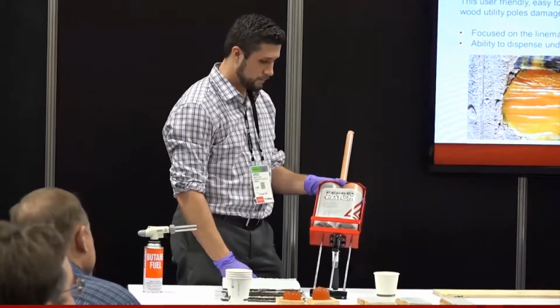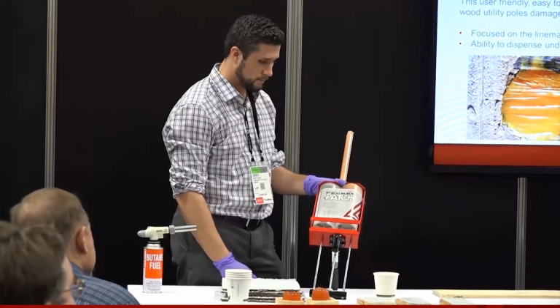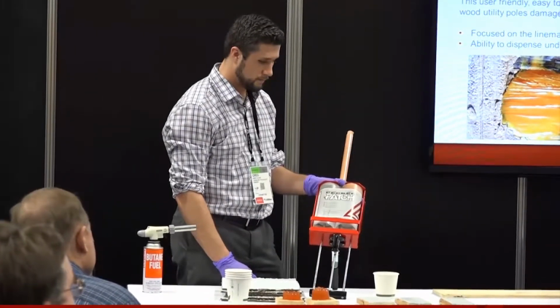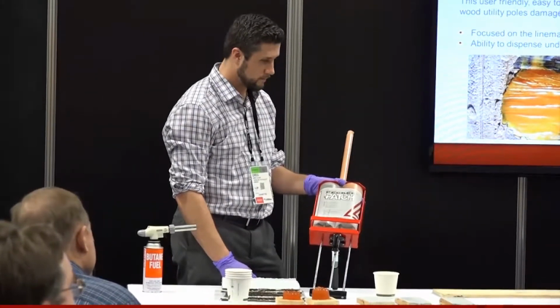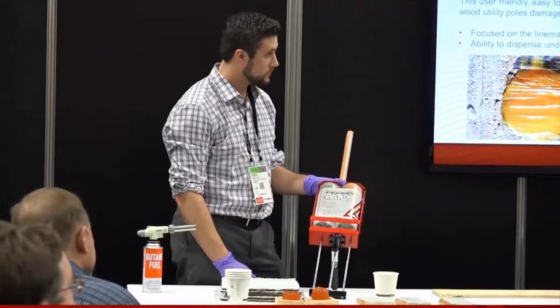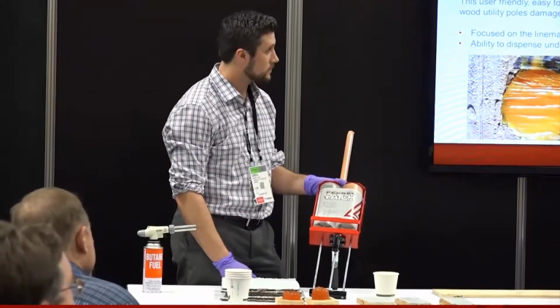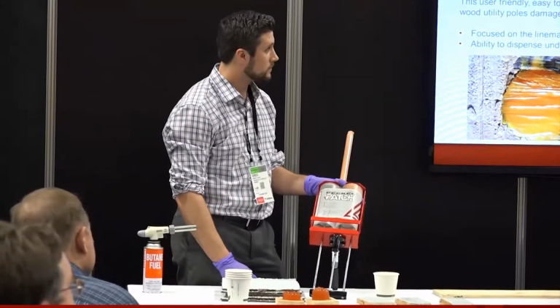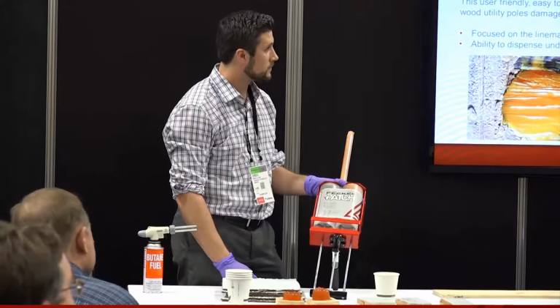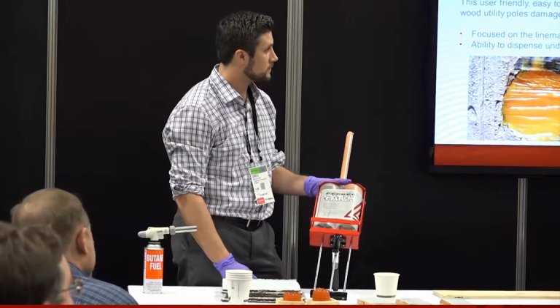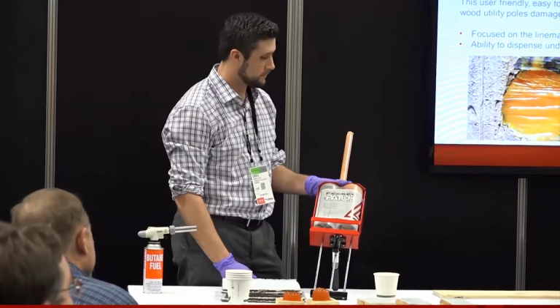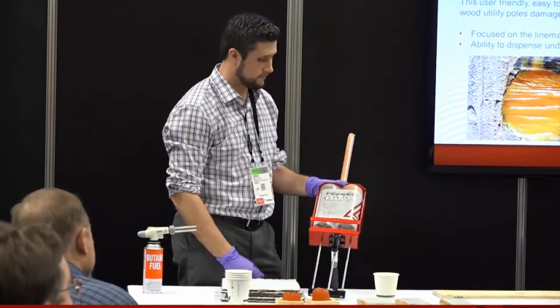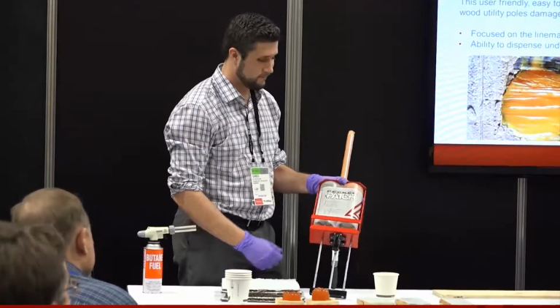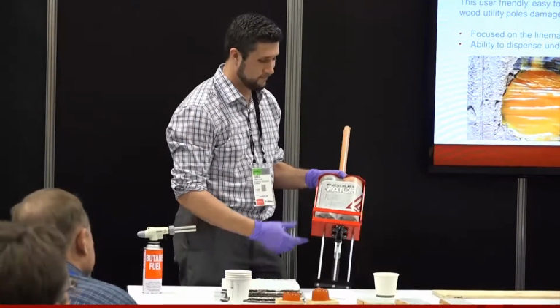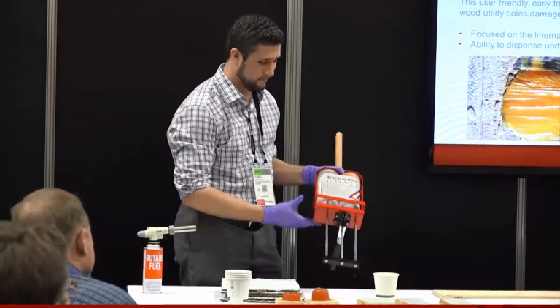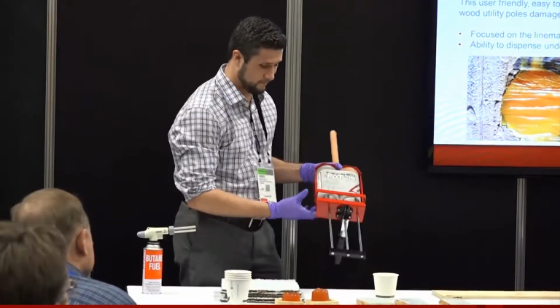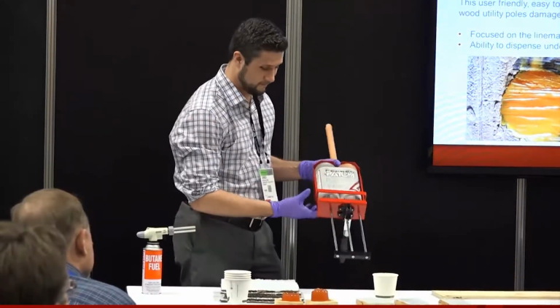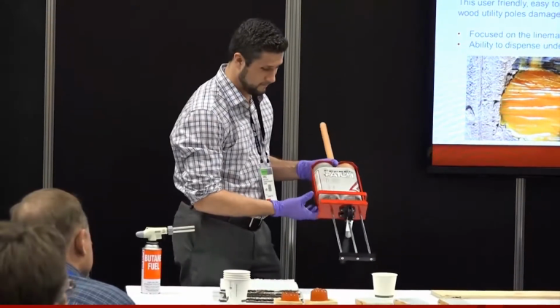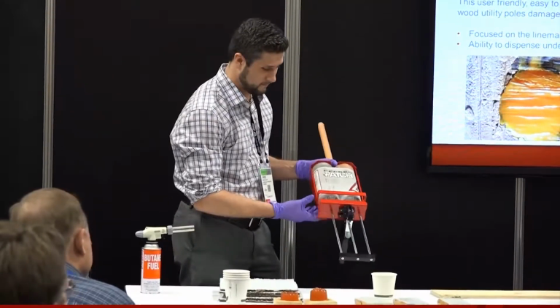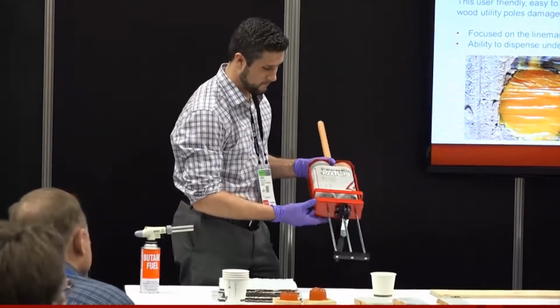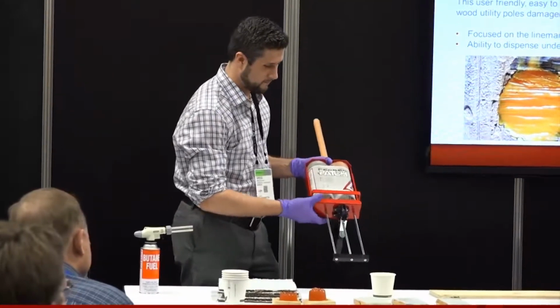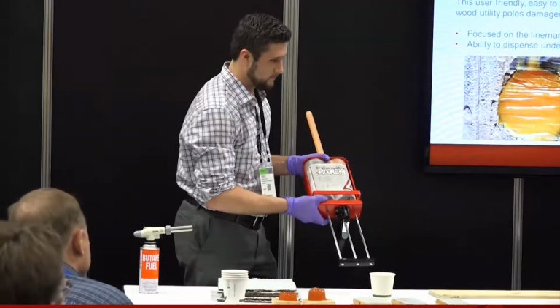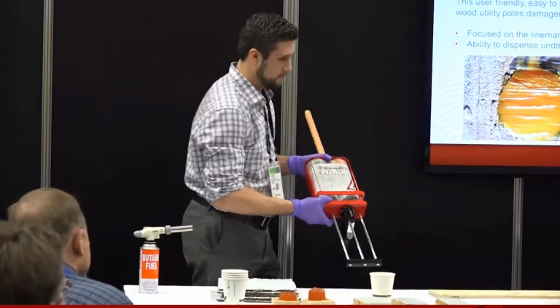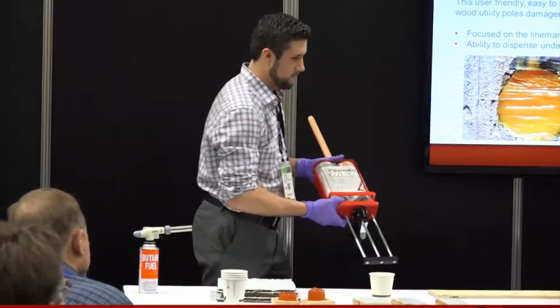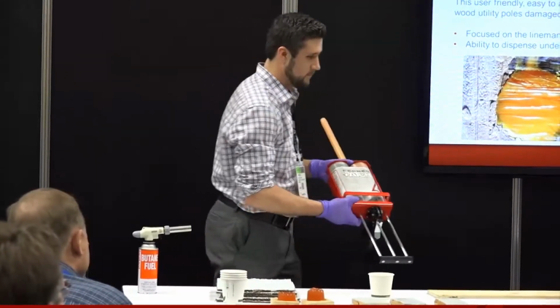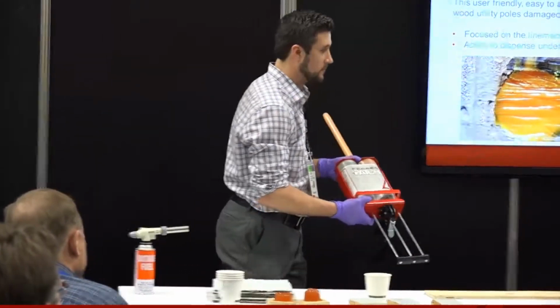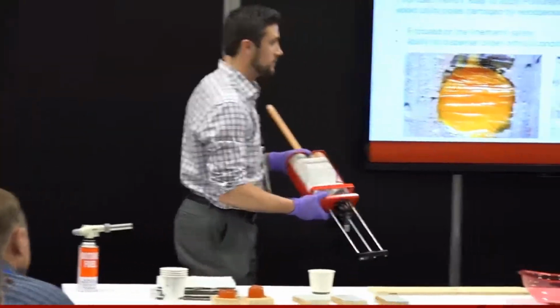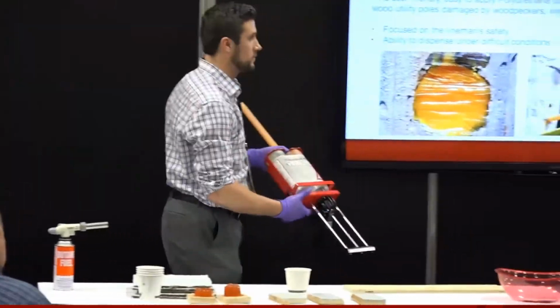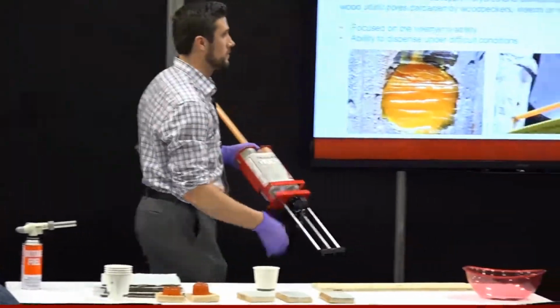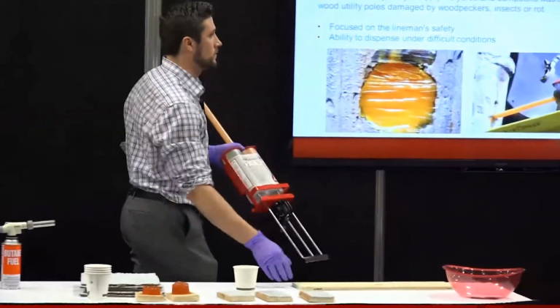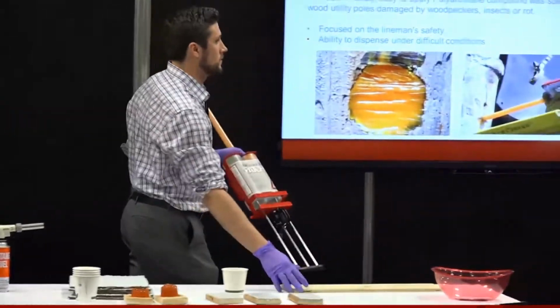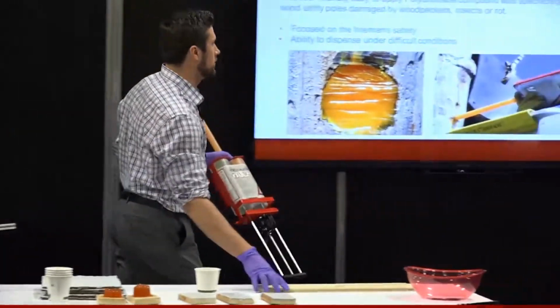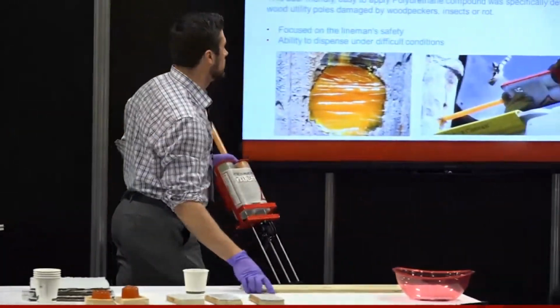Next Greg is going to hold up a piece of wood and I'll show you how to dispense the product and that it doesn't drip.